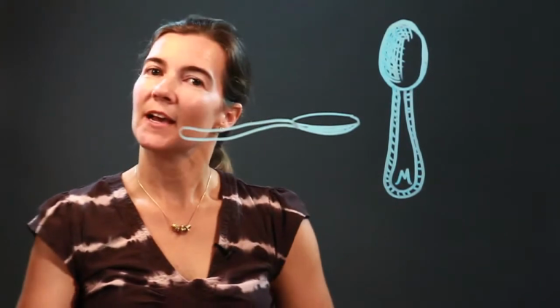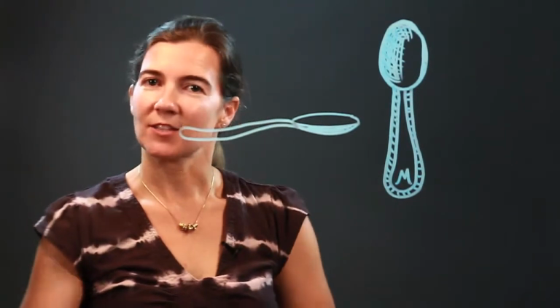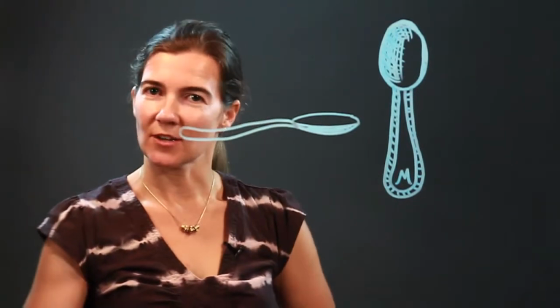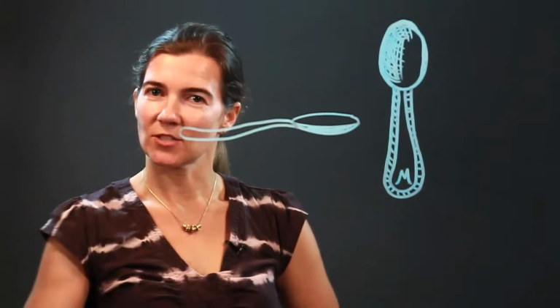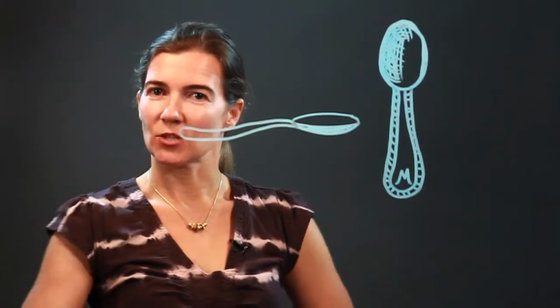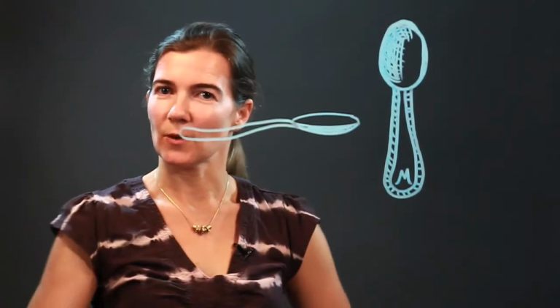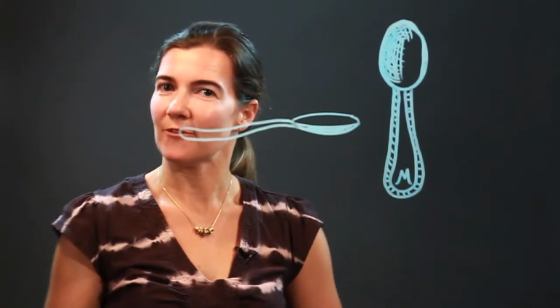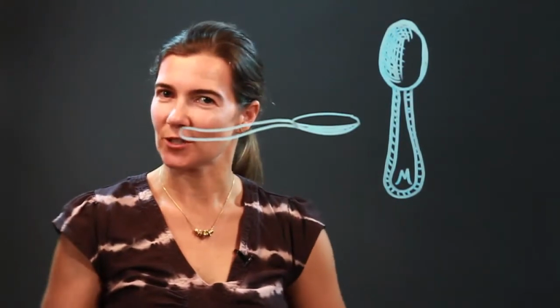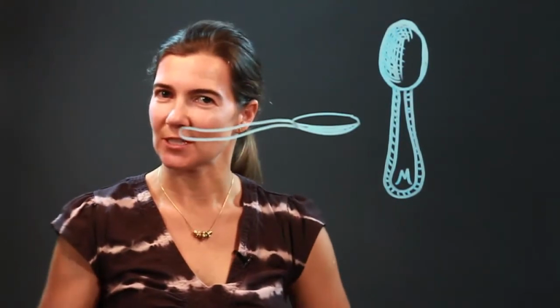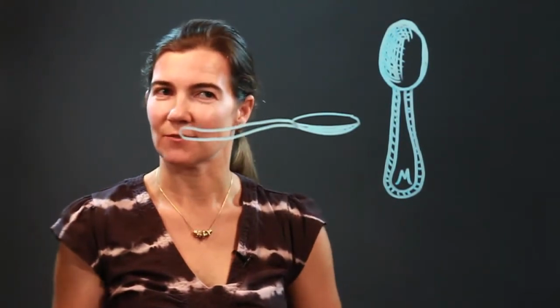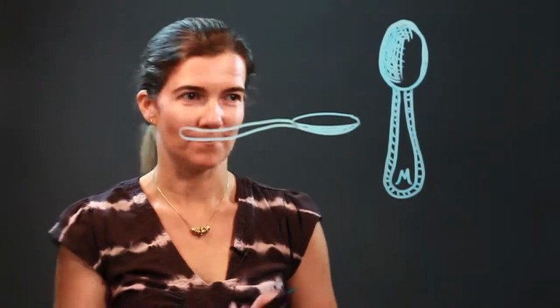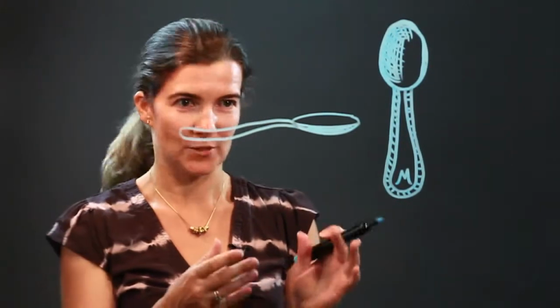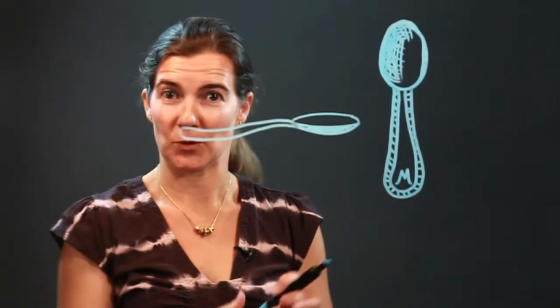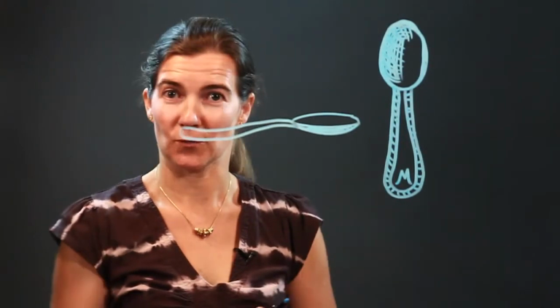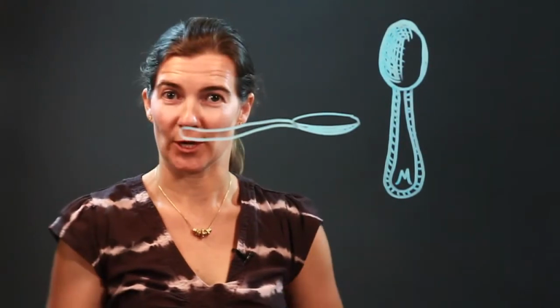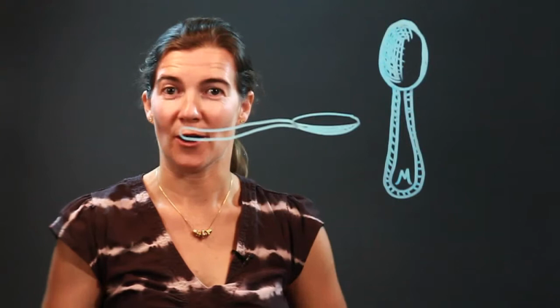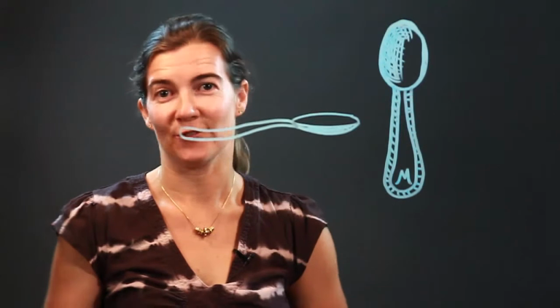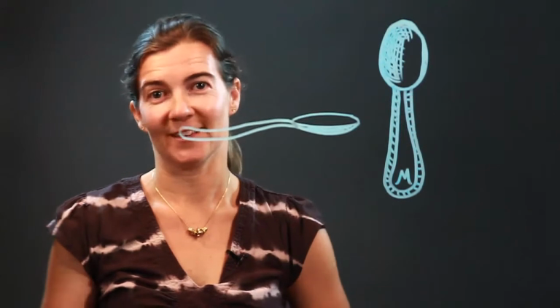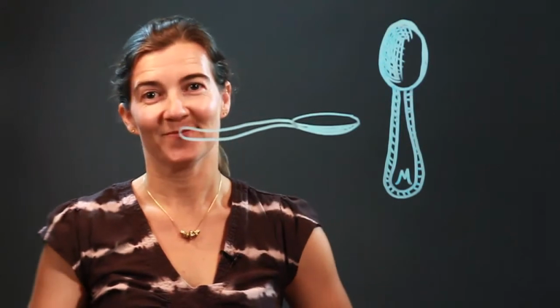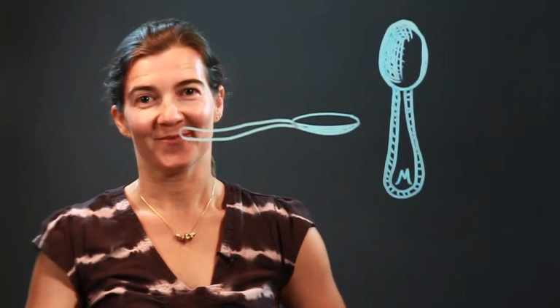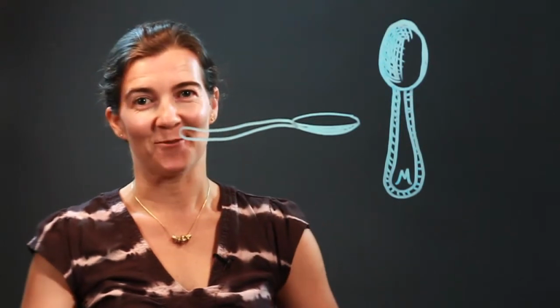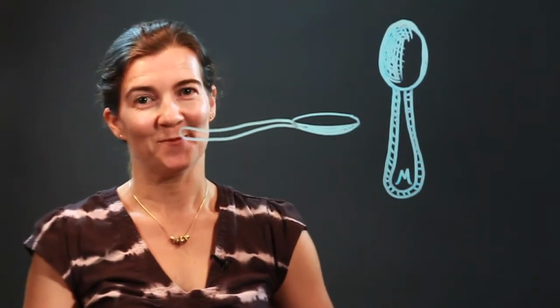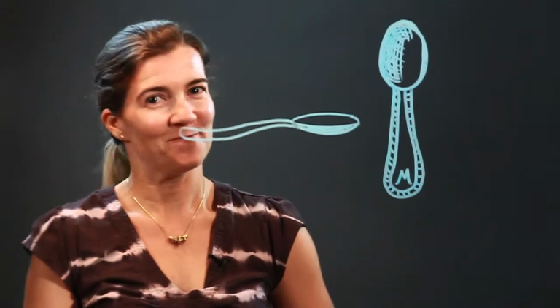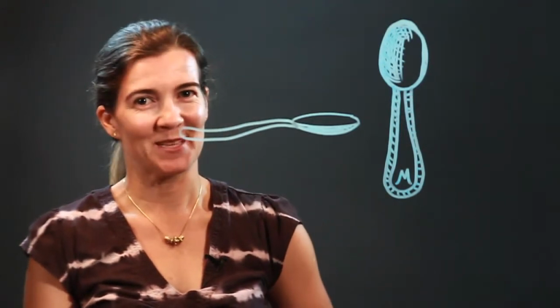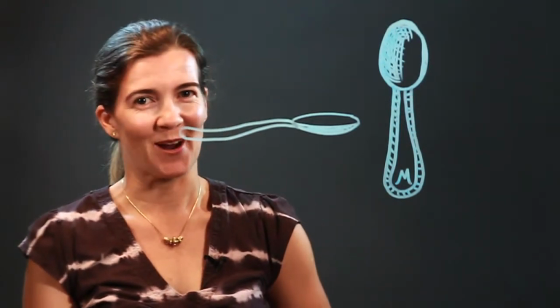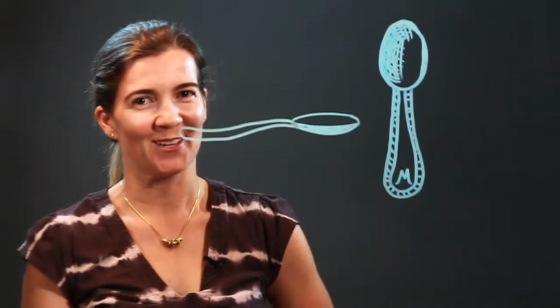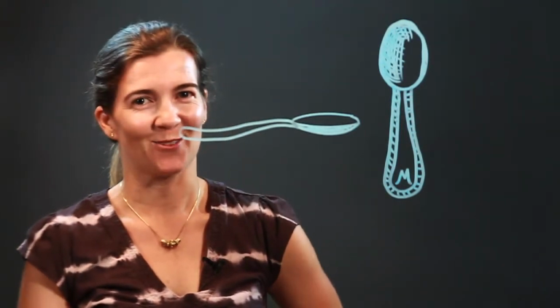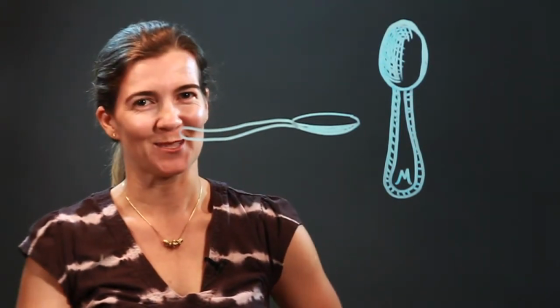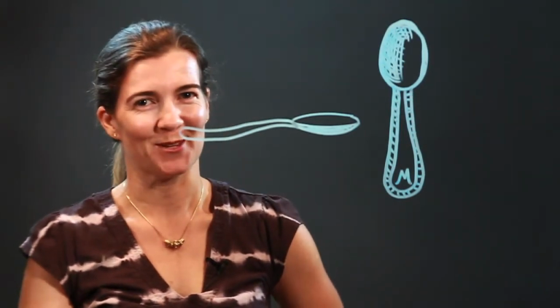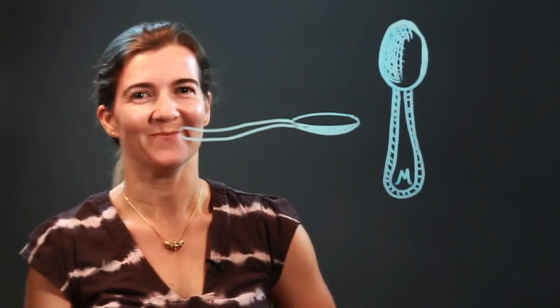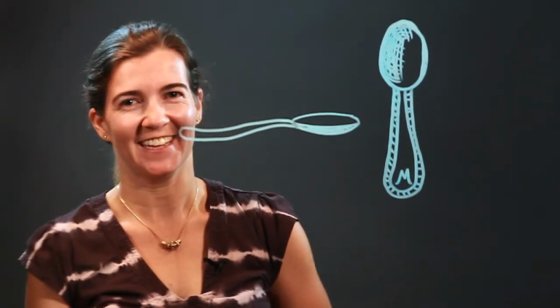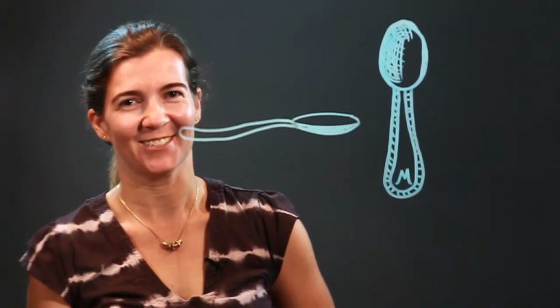So there's two versions of the spoon for you. Hopefully that will inspire you to draw a spoon. Enjoy.